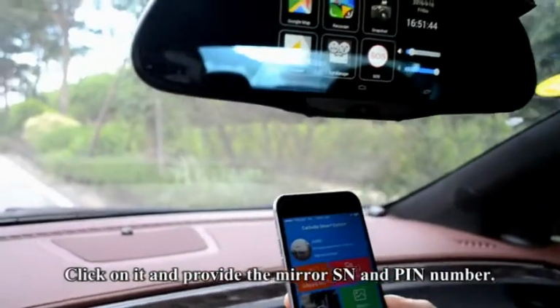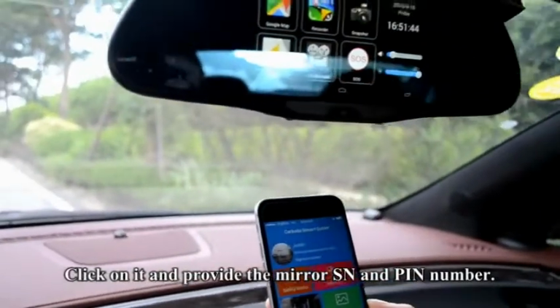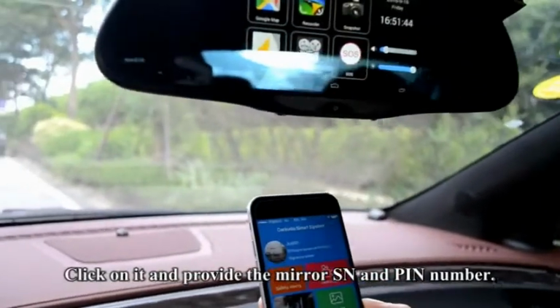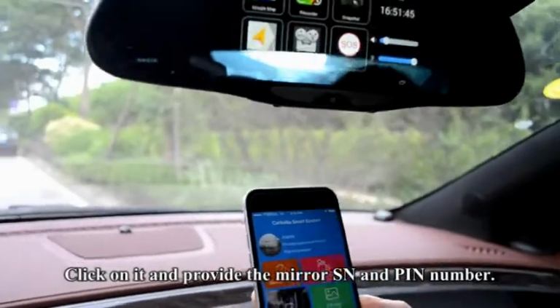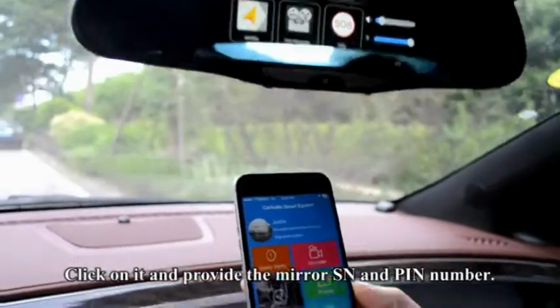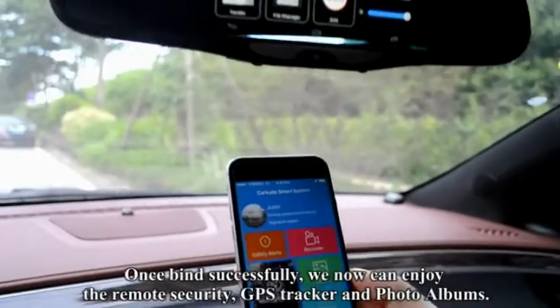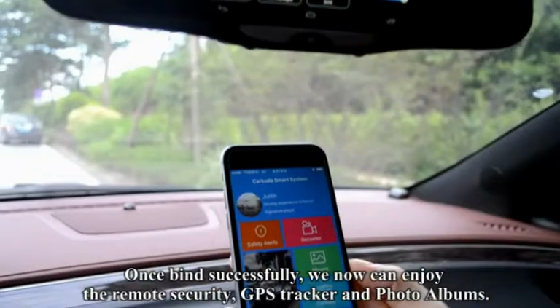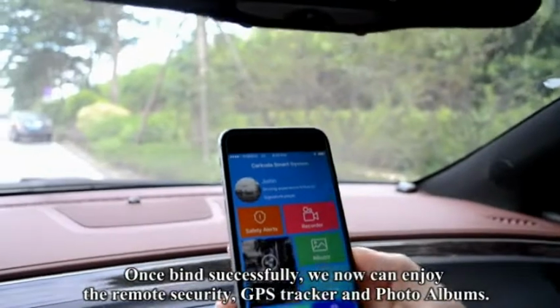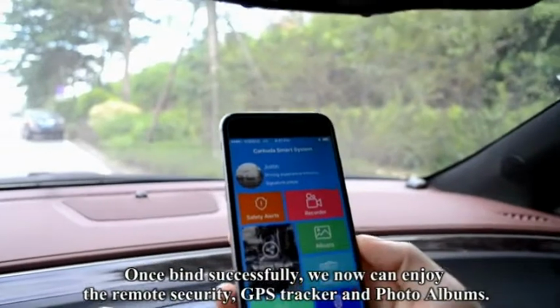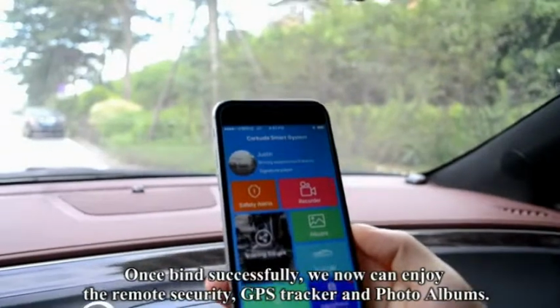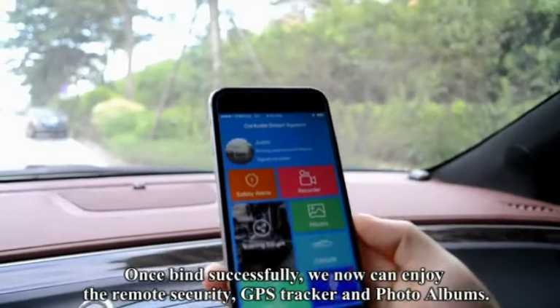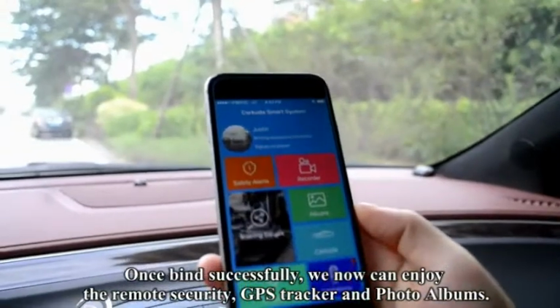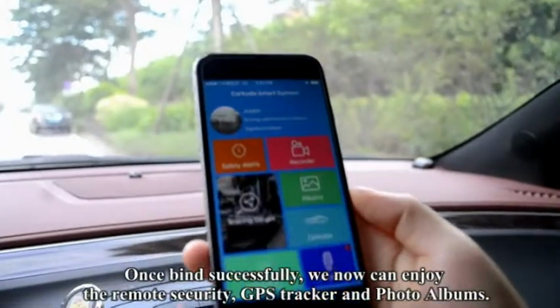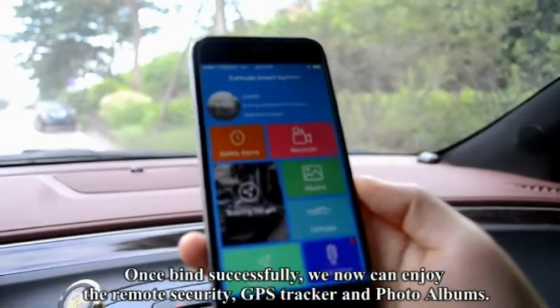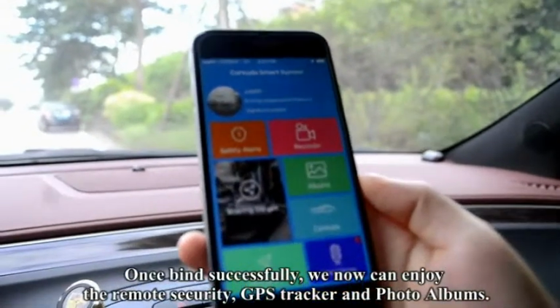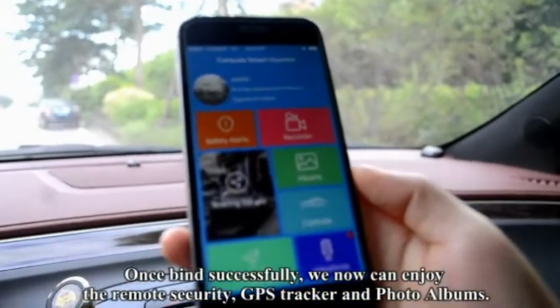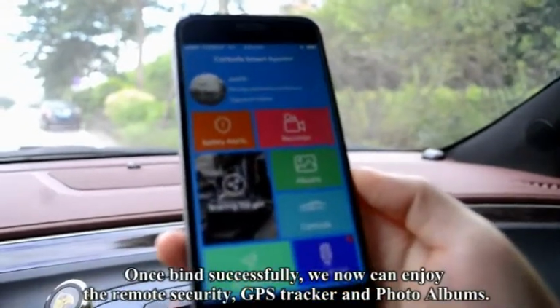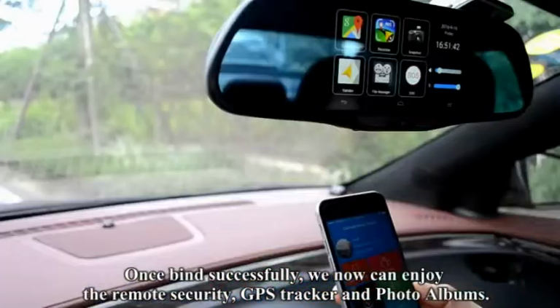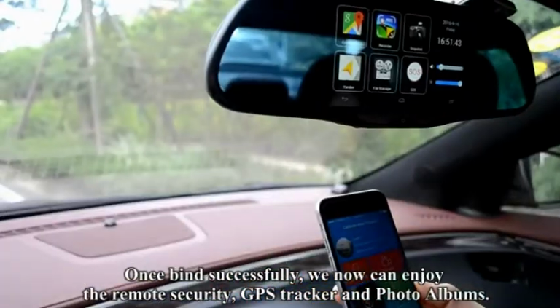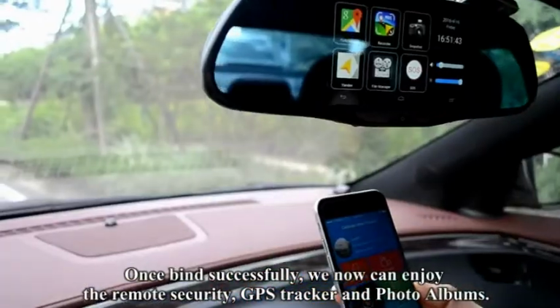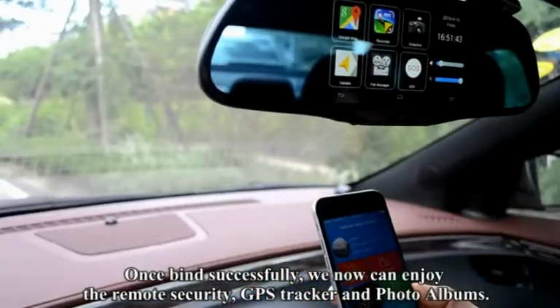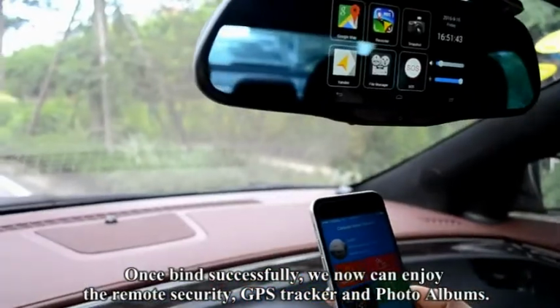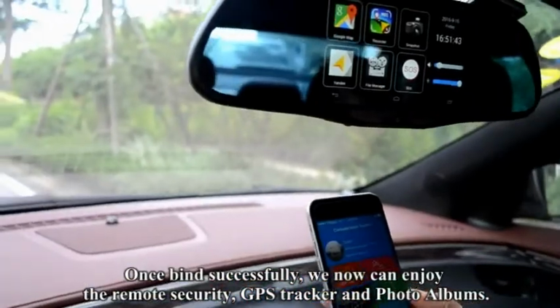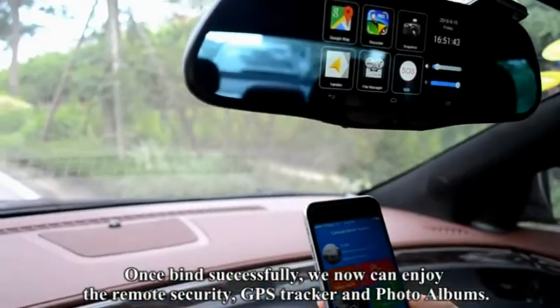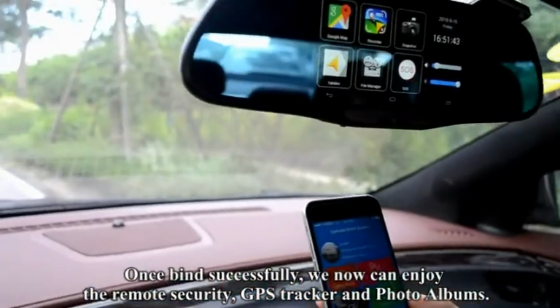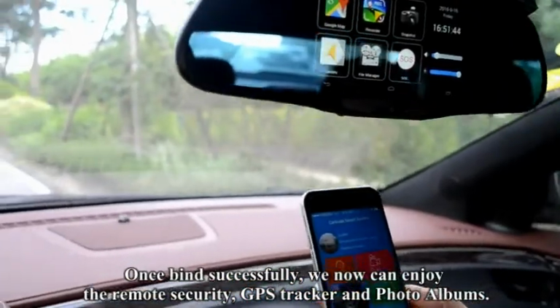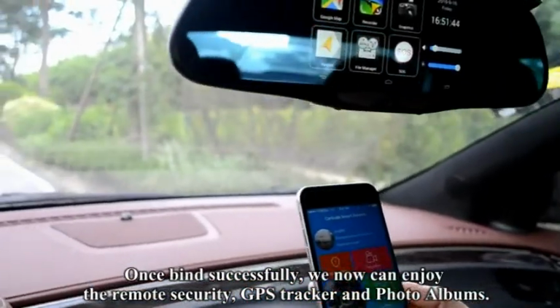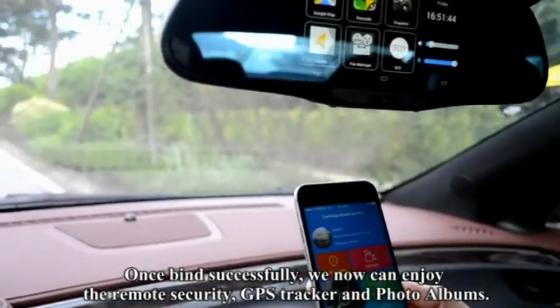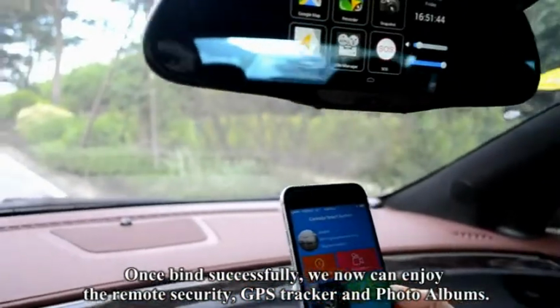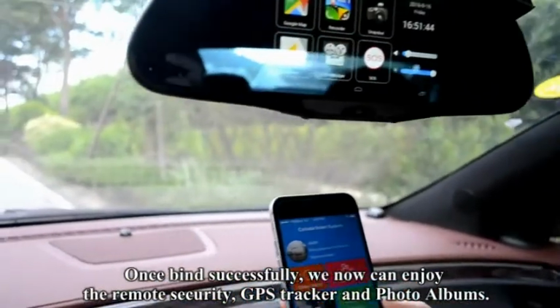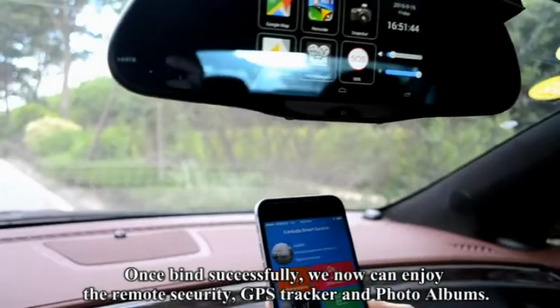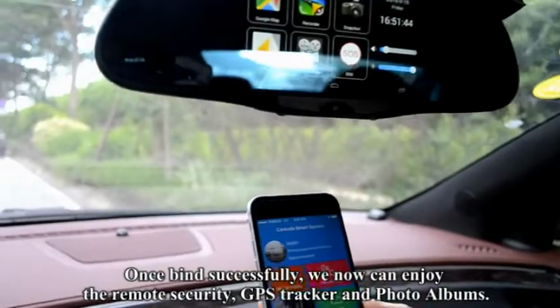Once binding is successful, now we can enjoy the remote security, GPS tracker, and photo albums.